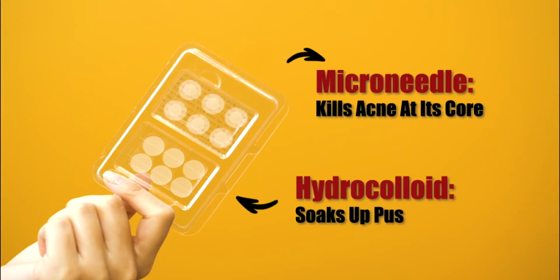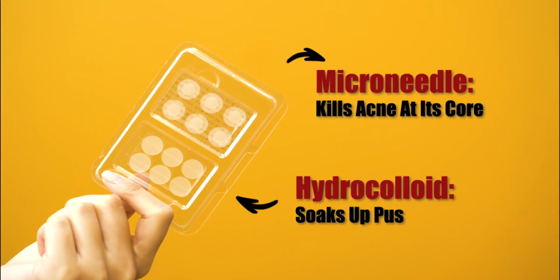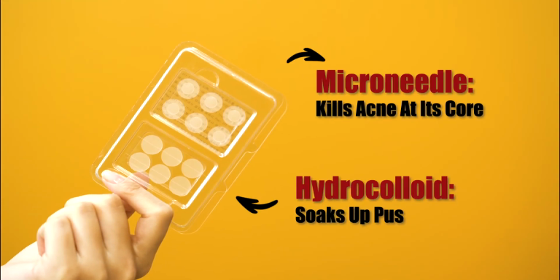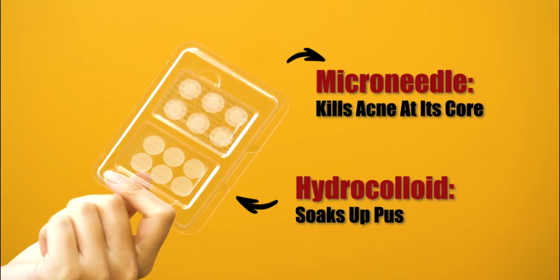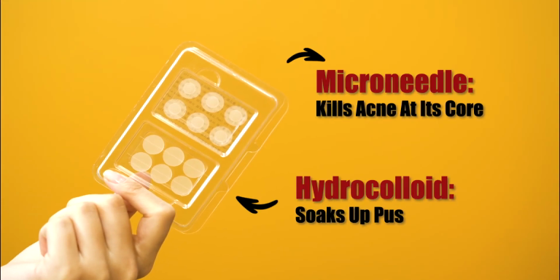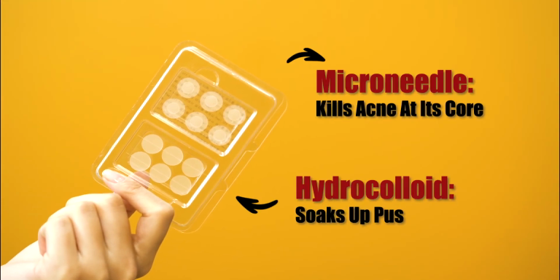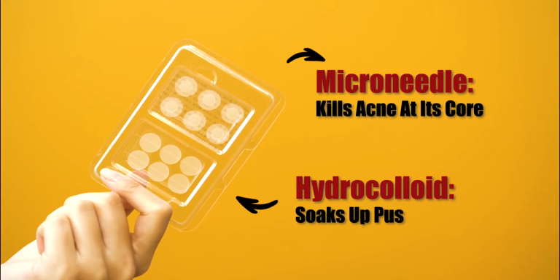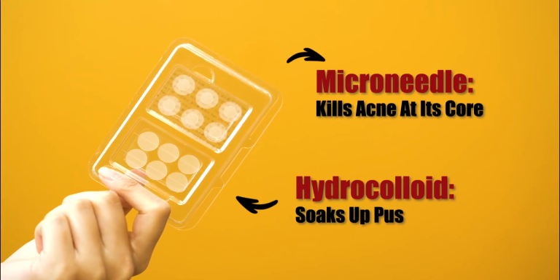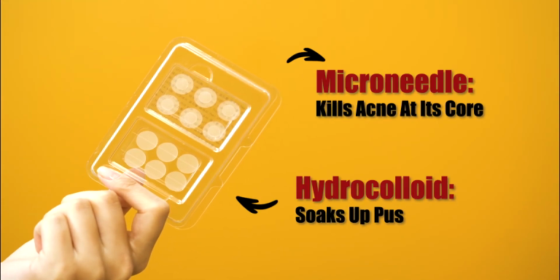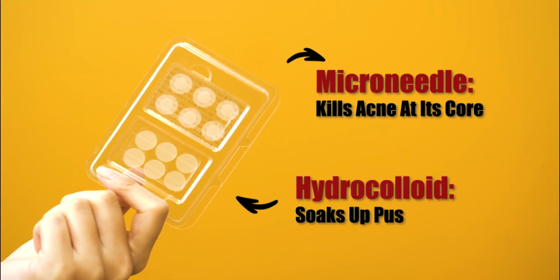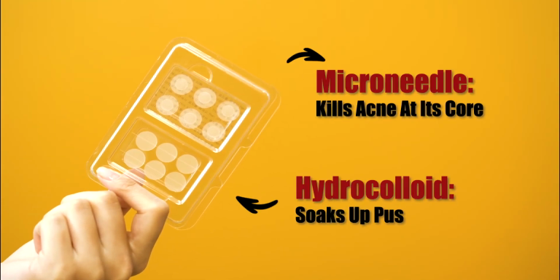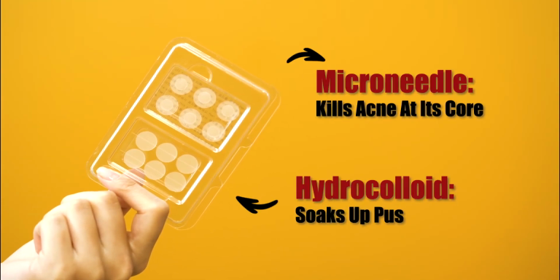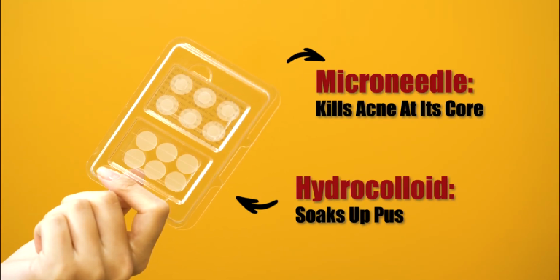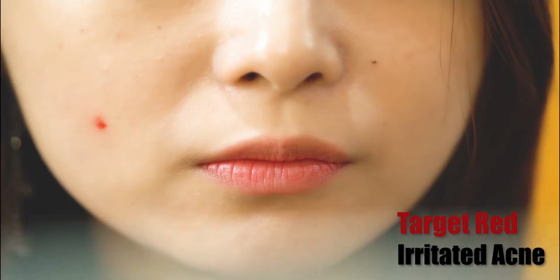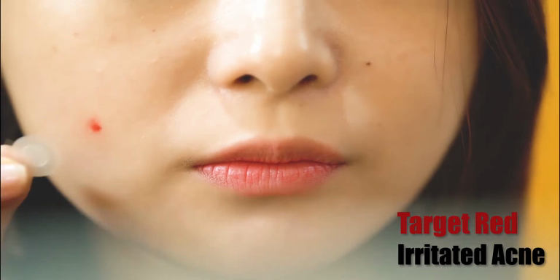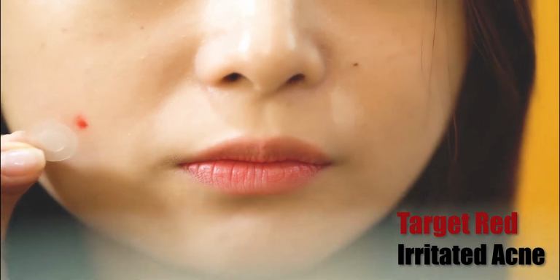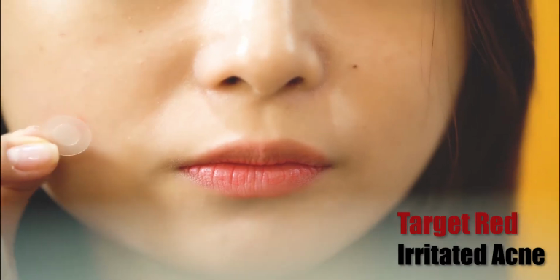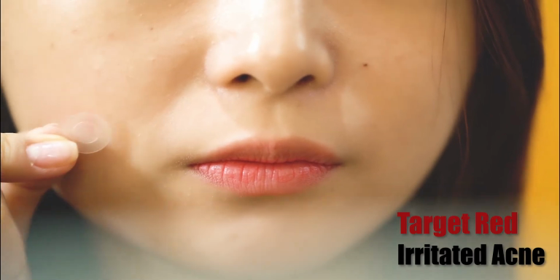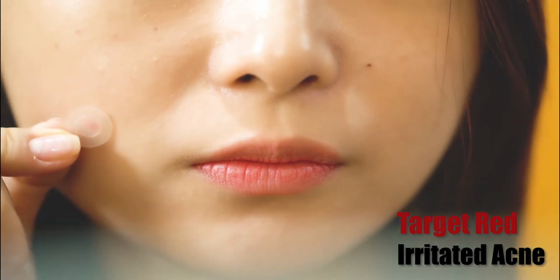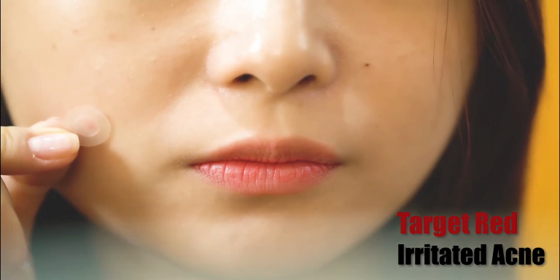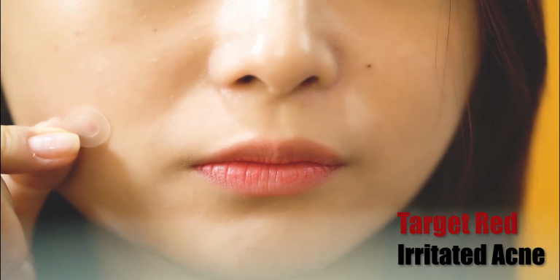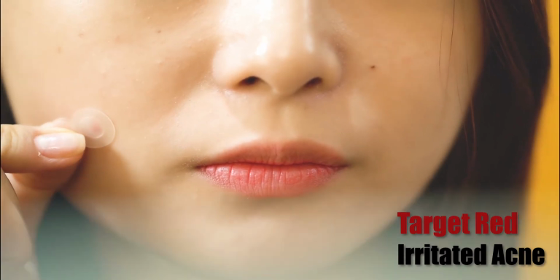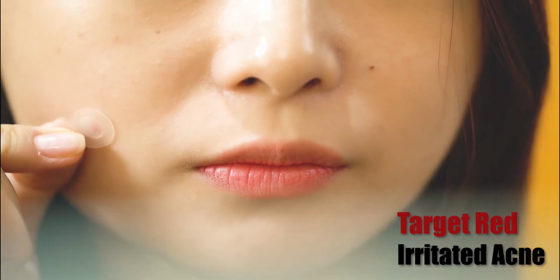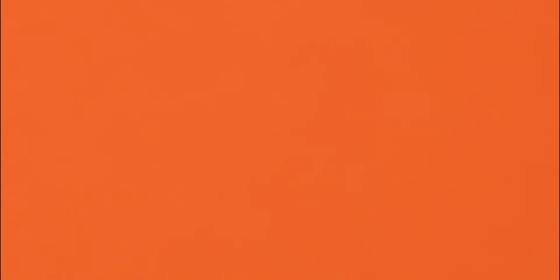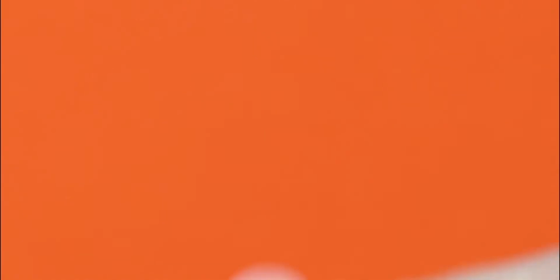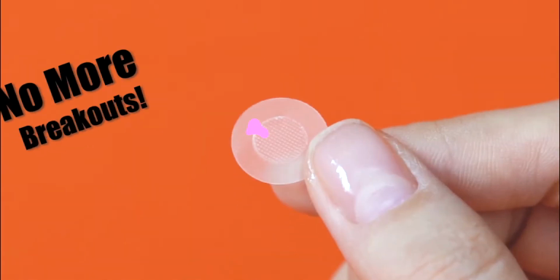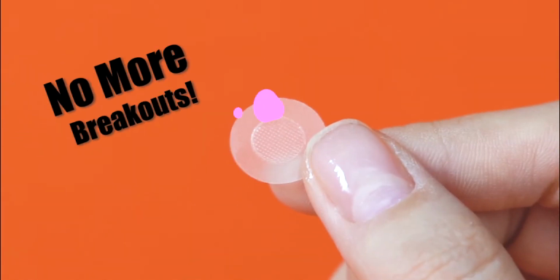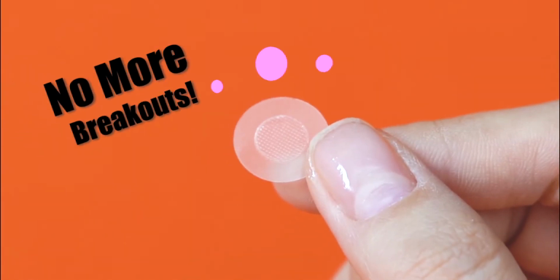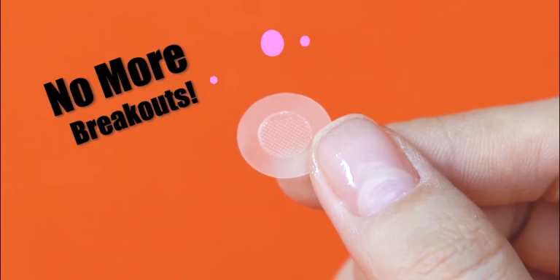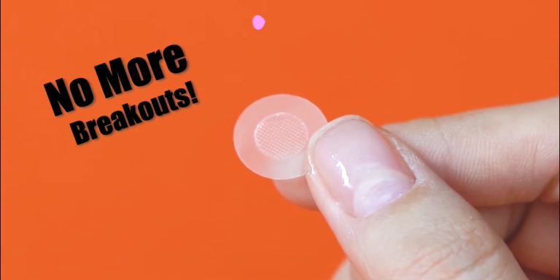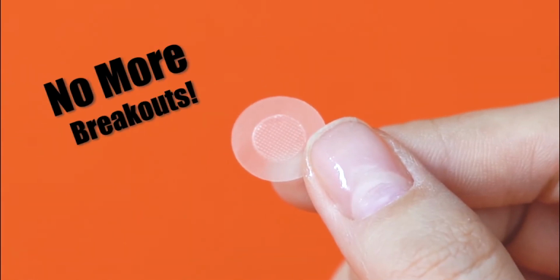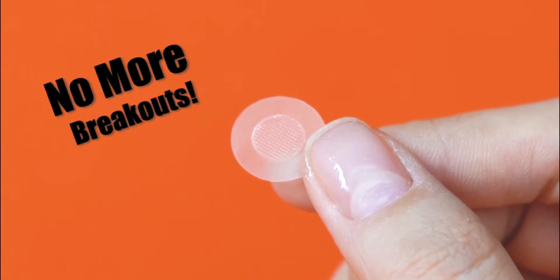Heal and soak up the past. Target red irritated acne. Bye! No more breakouts!